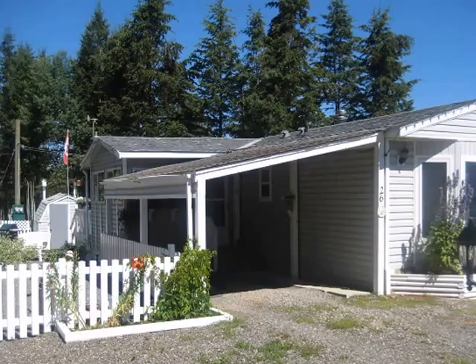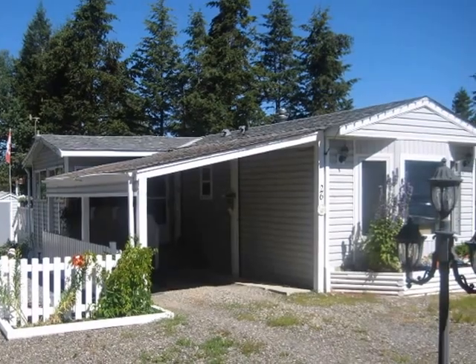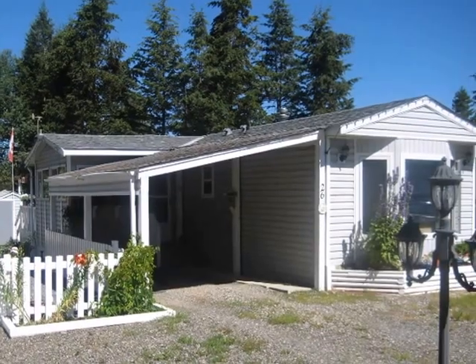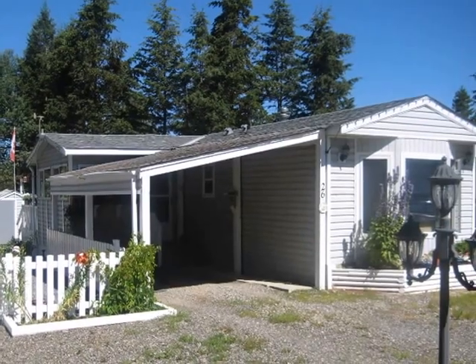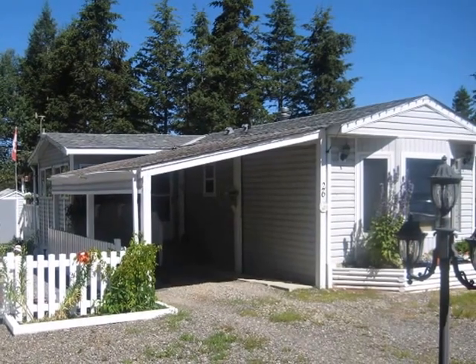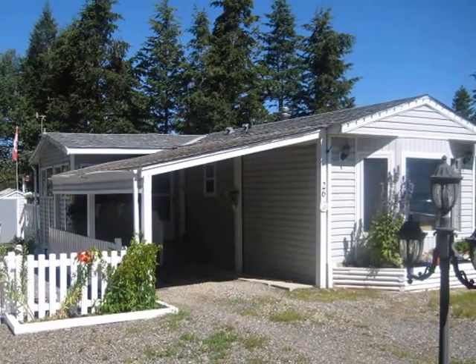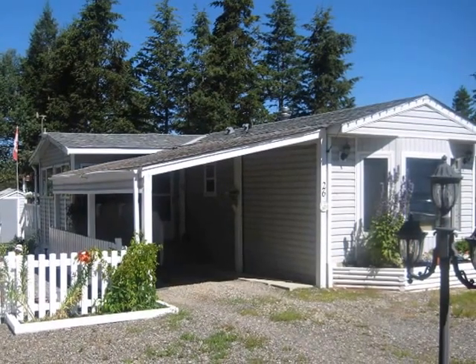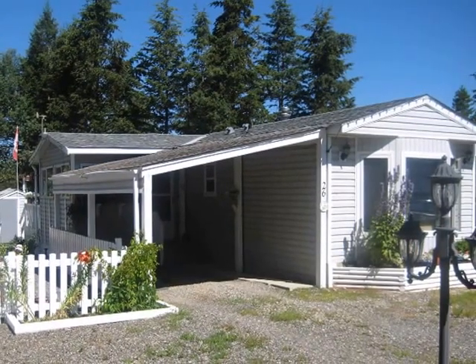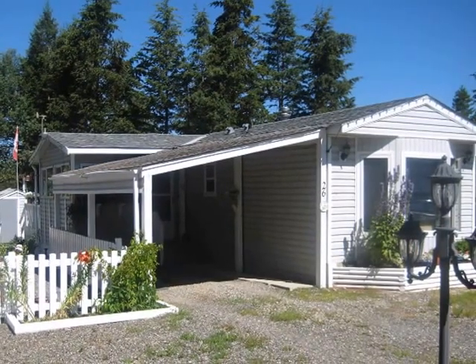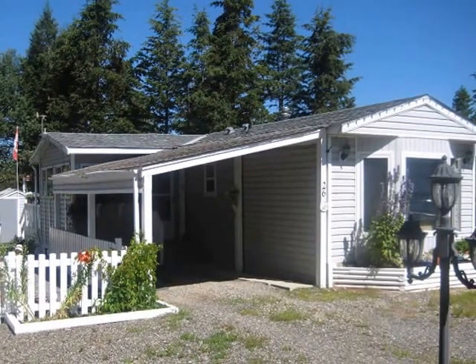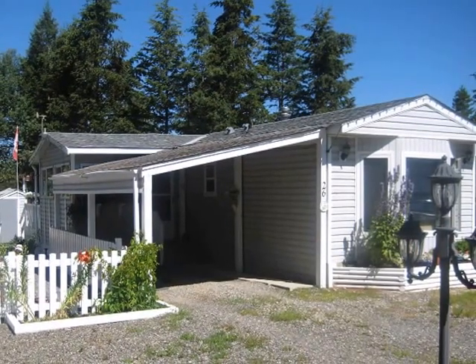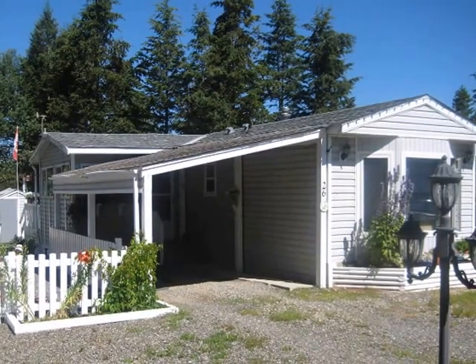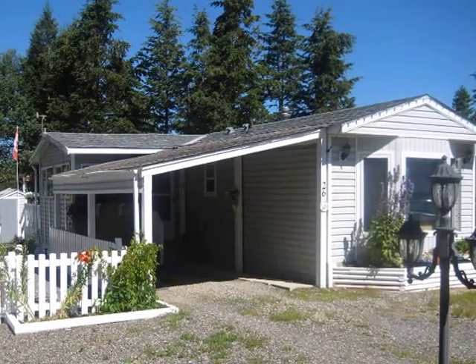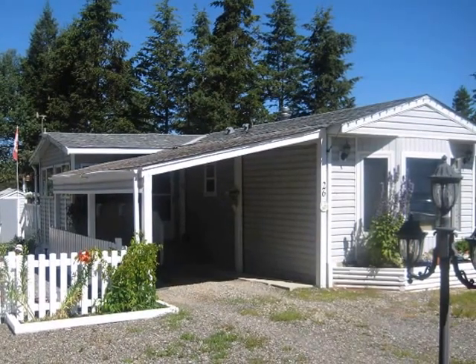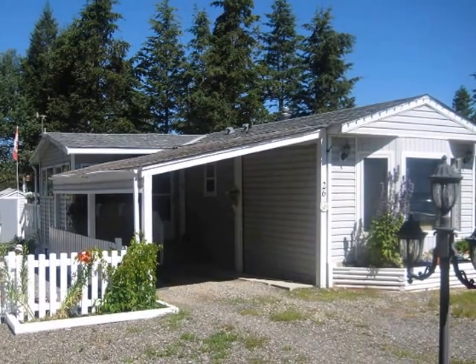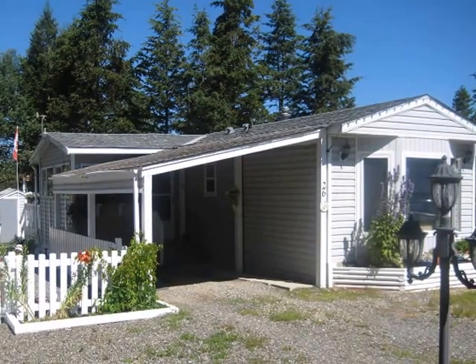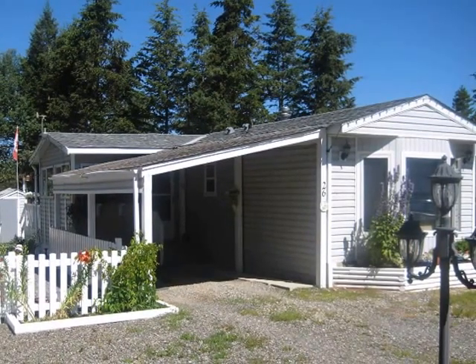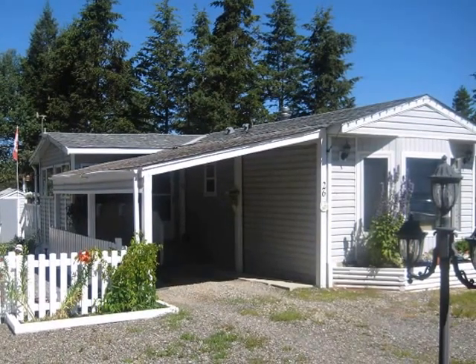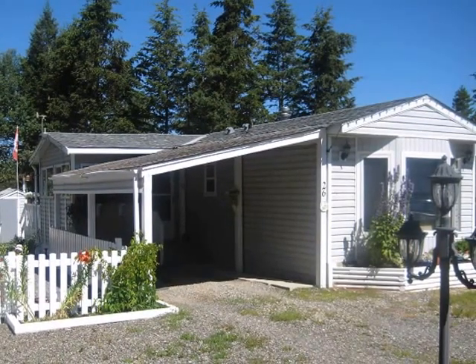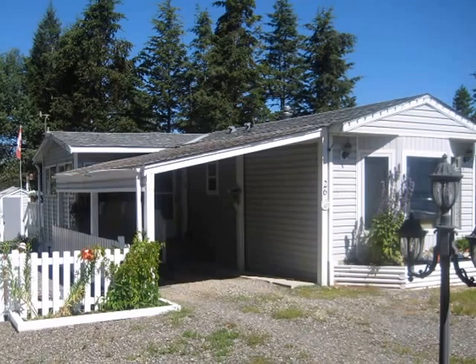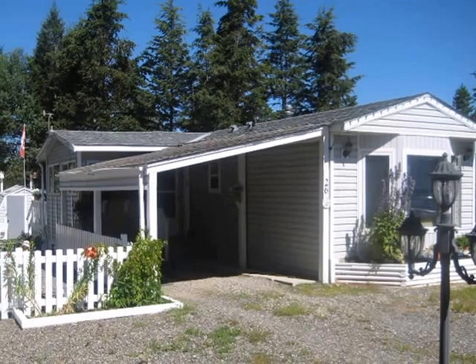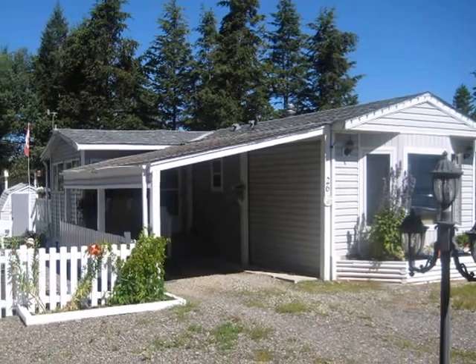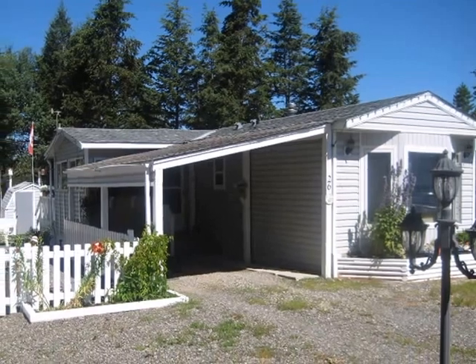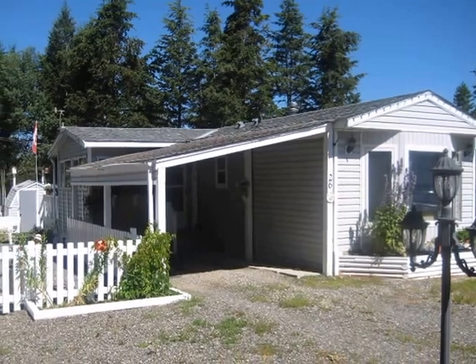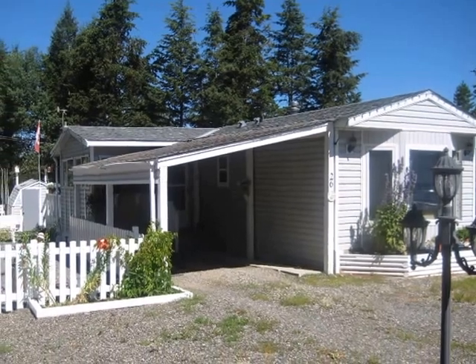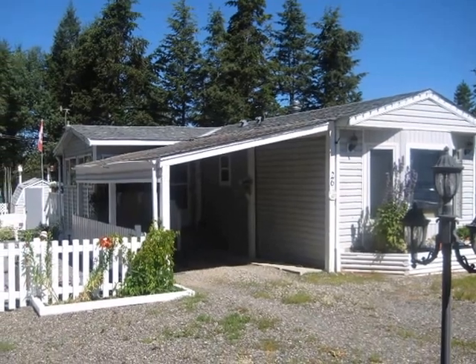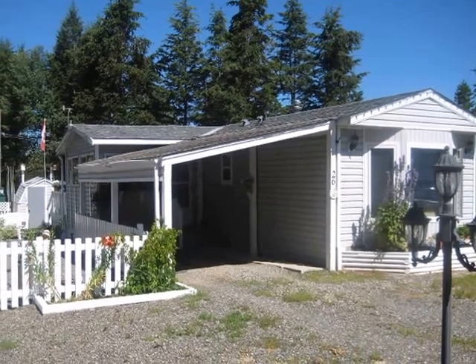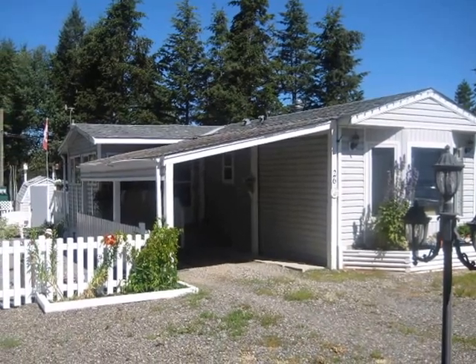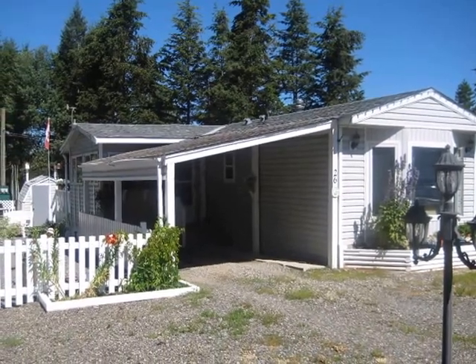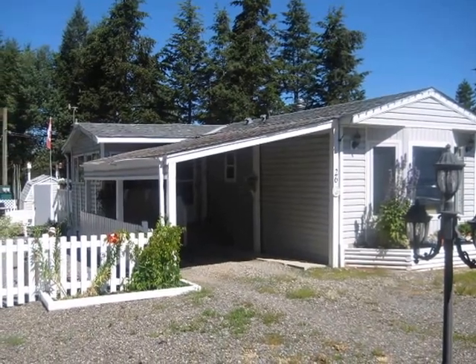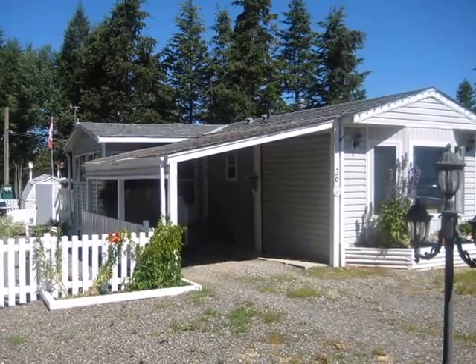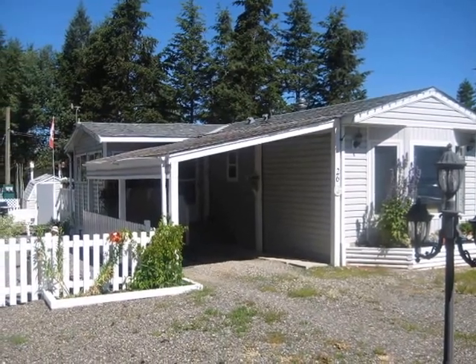This is a very nice mobile home. It has a carport, as you can see, with a small addition on one side.